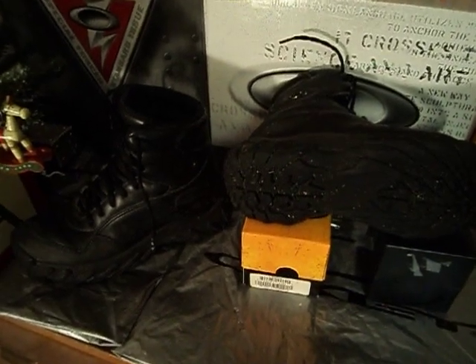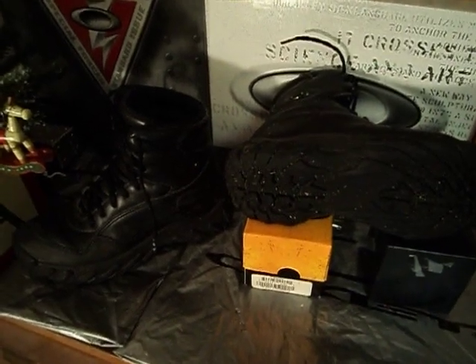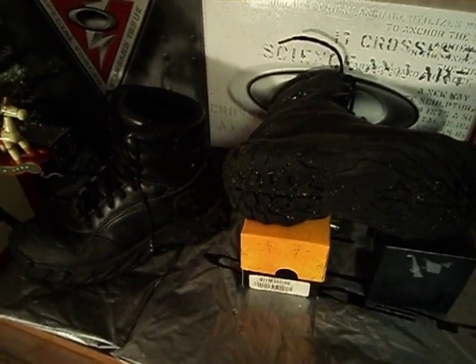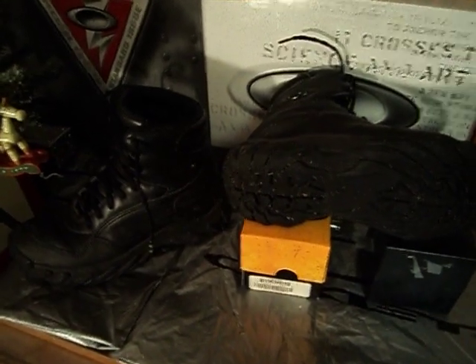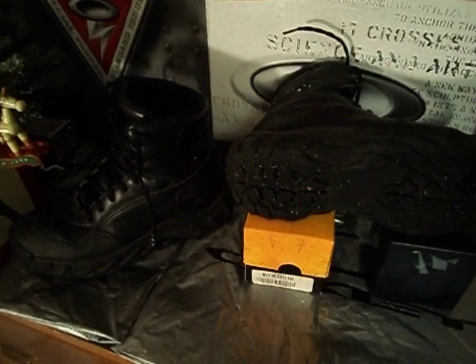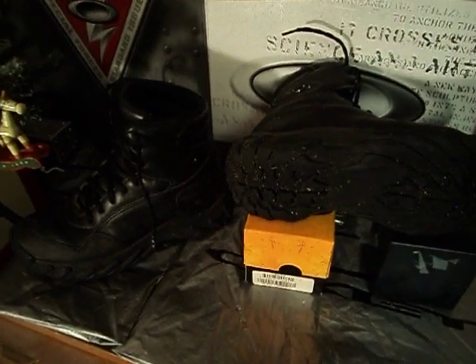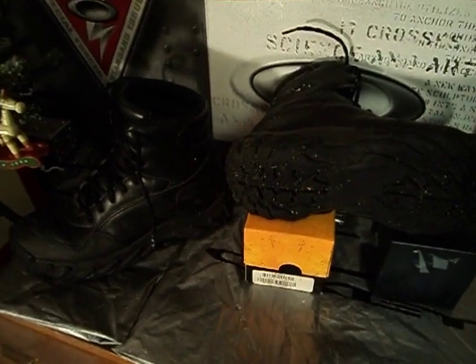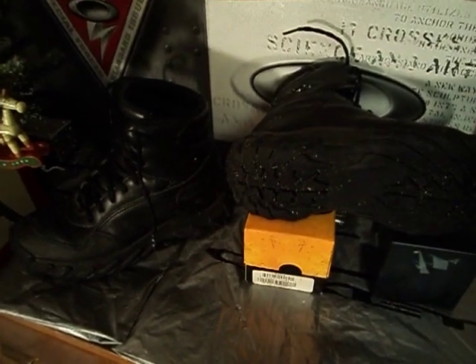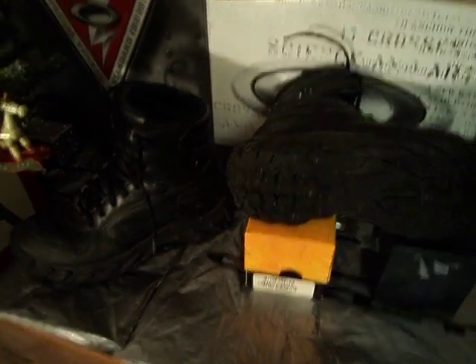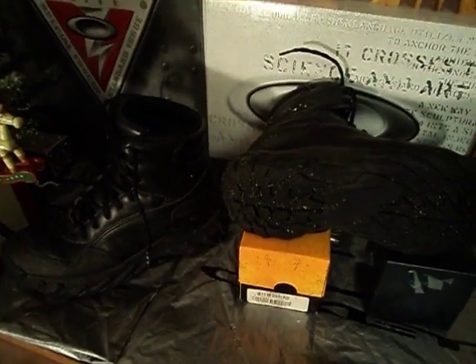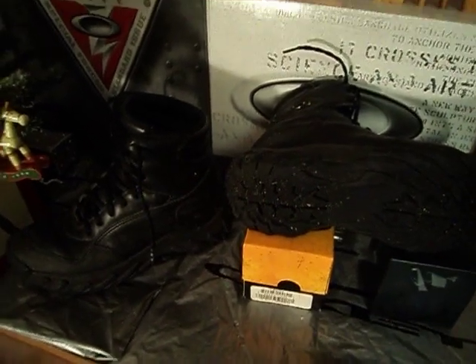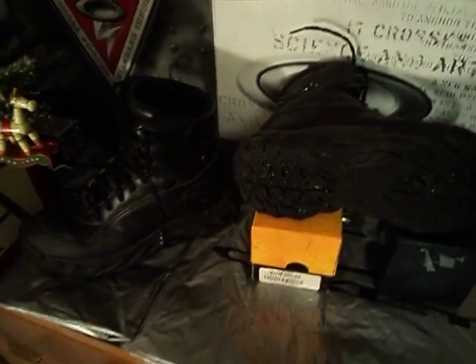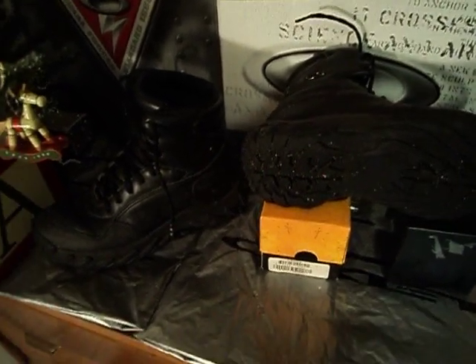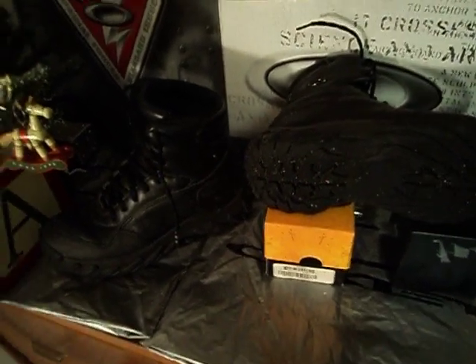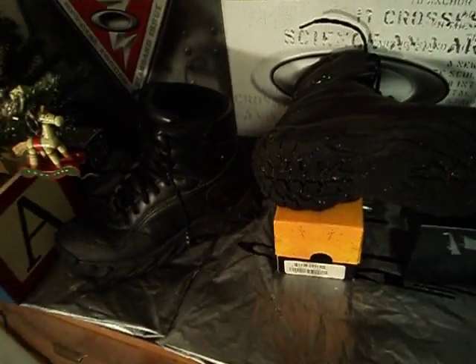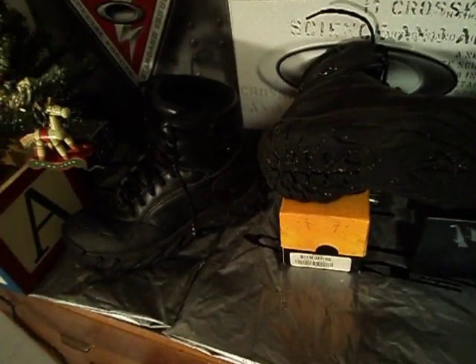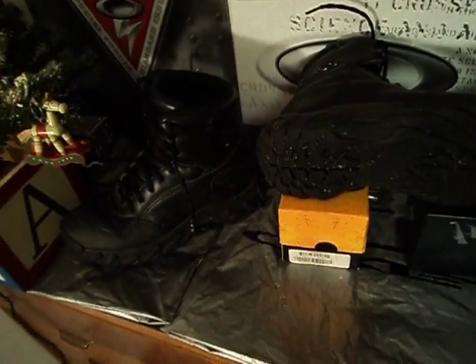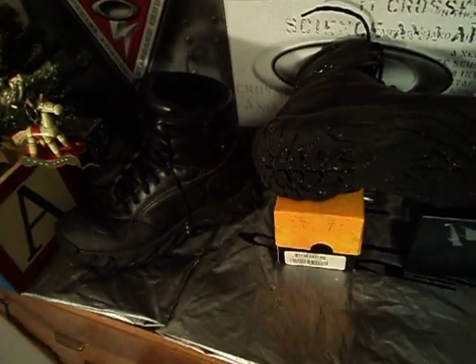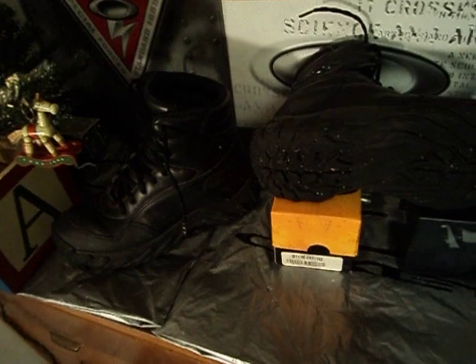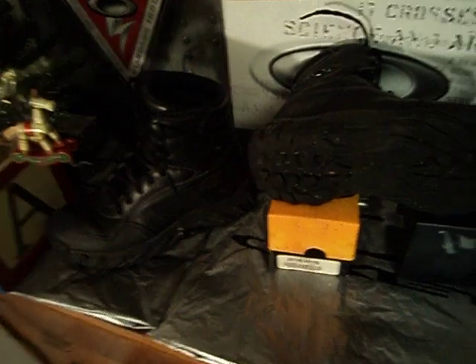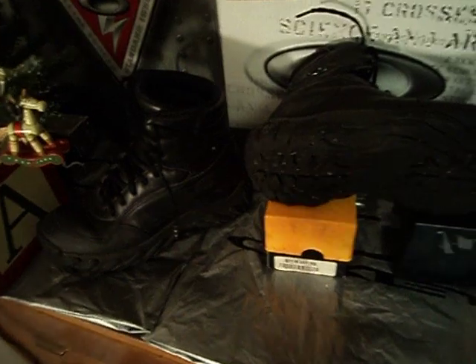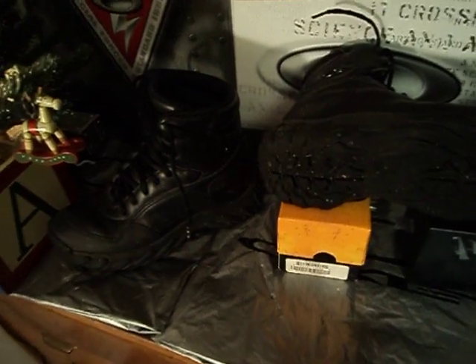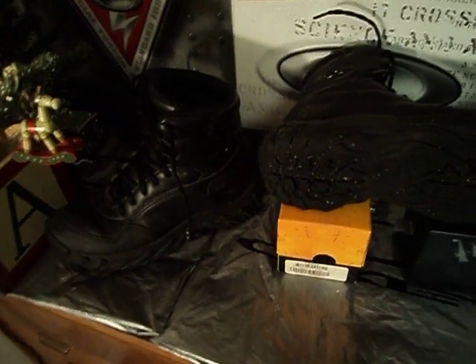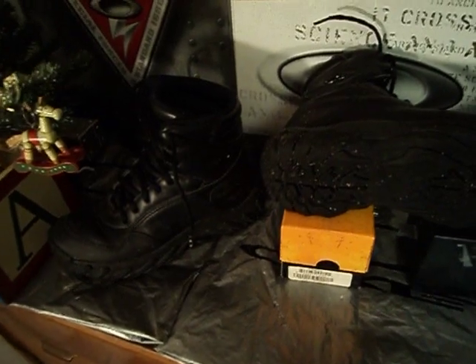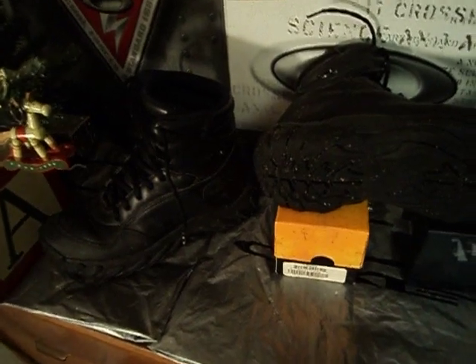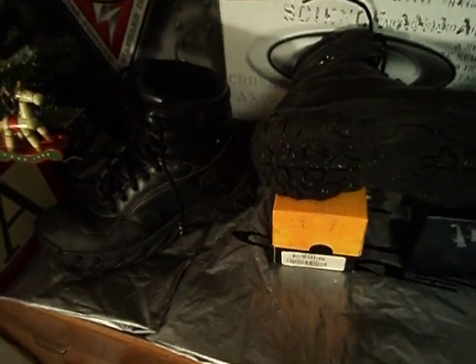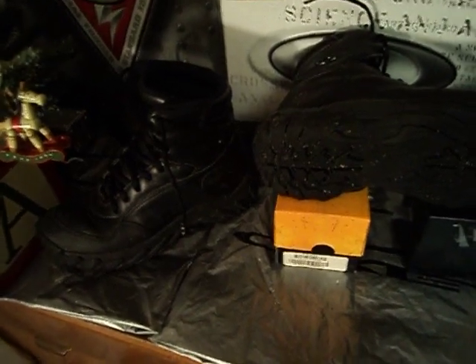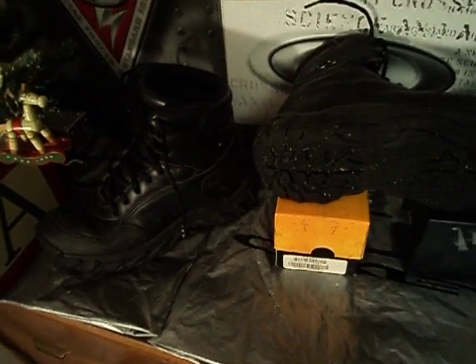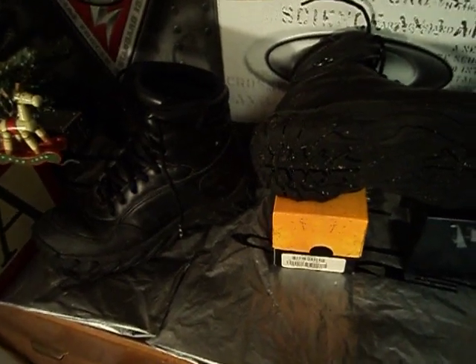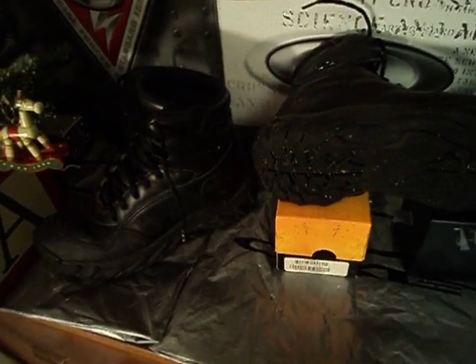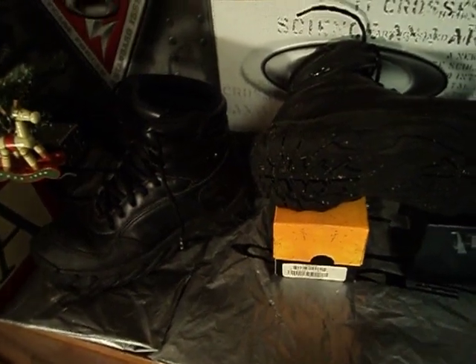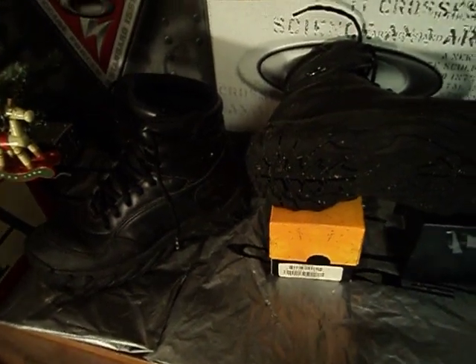They're very comfortable. It only took about 2 or 3 days for them to actually break in and get loose.